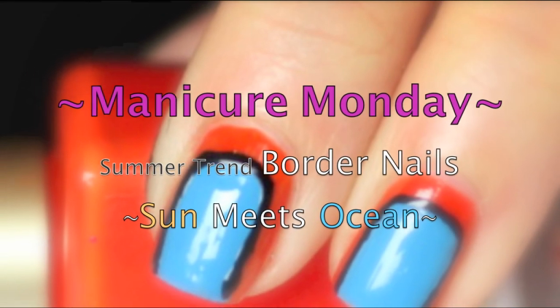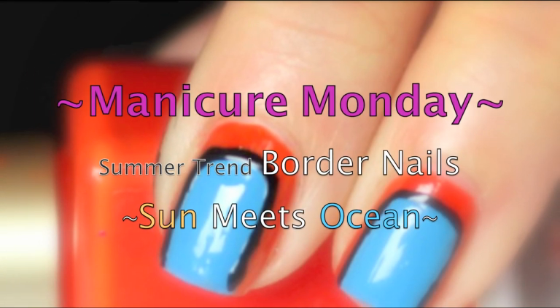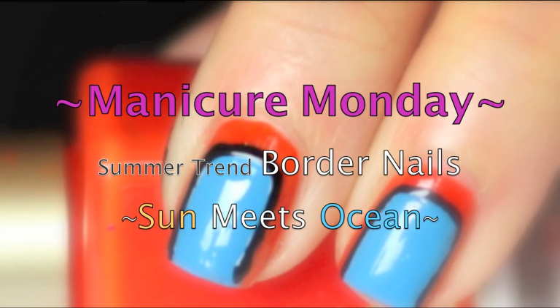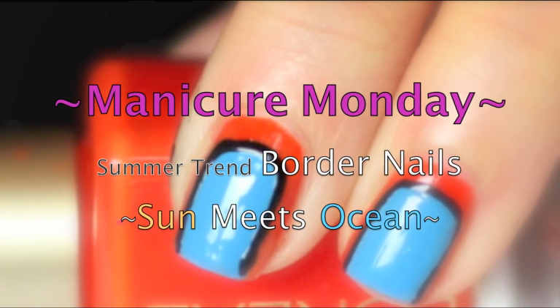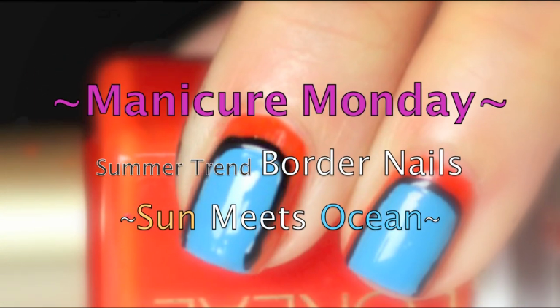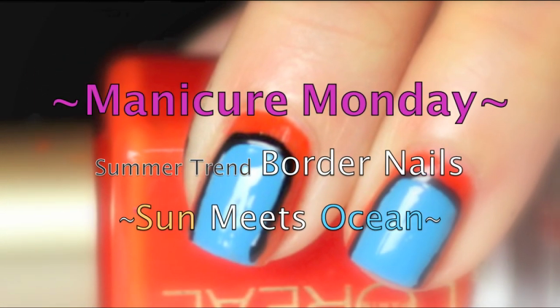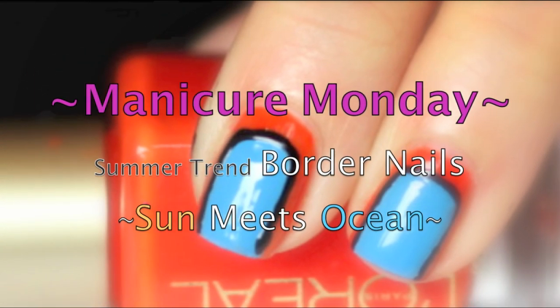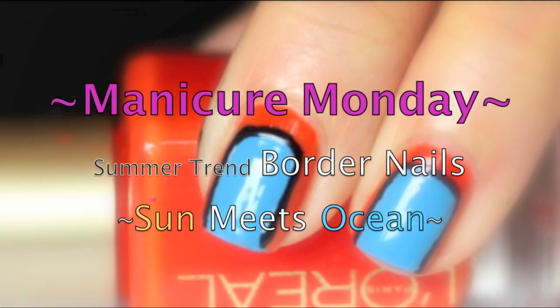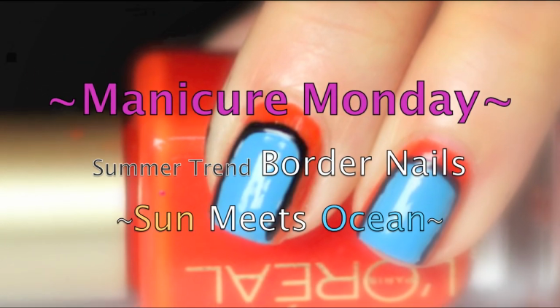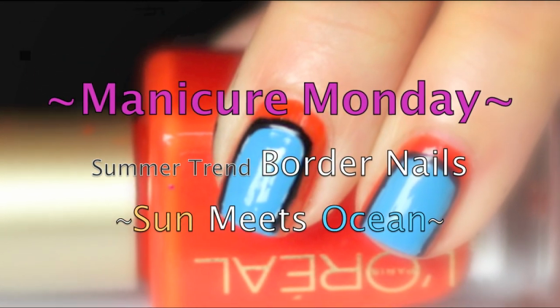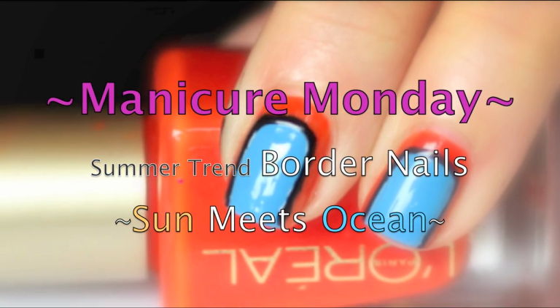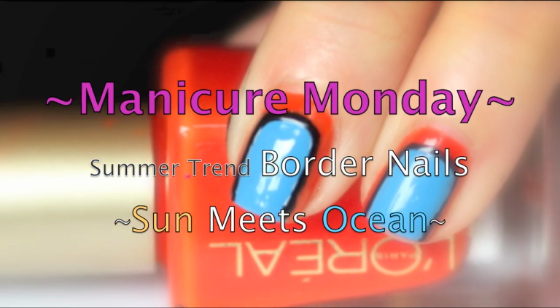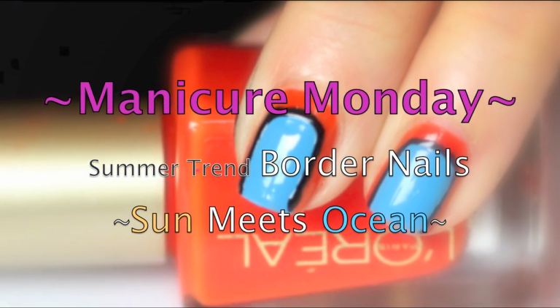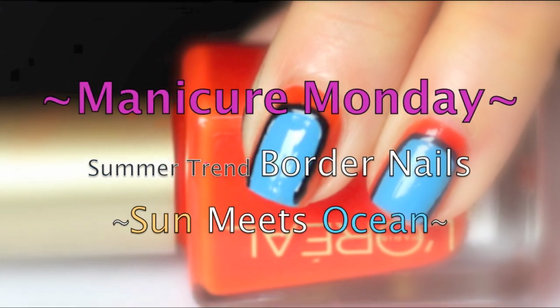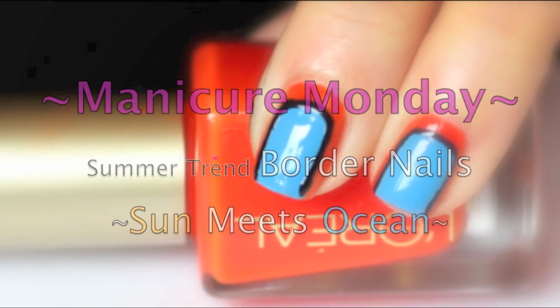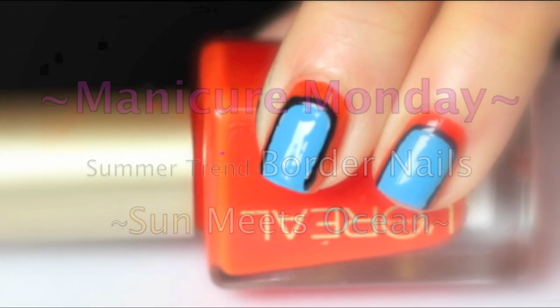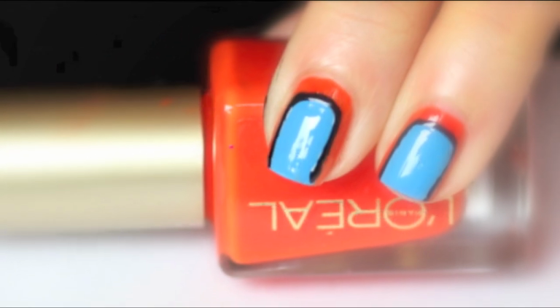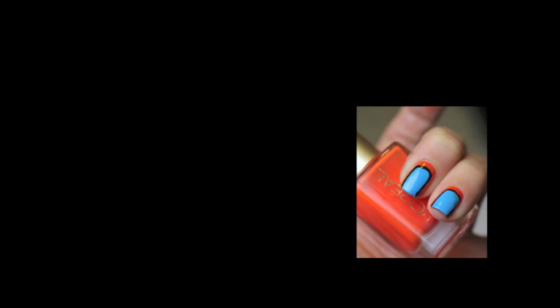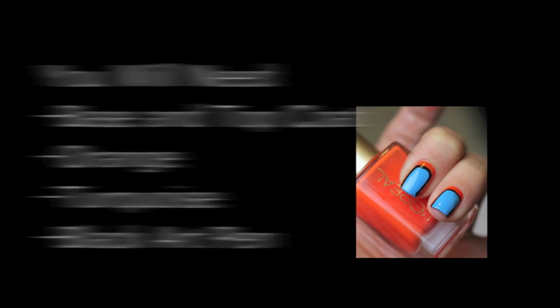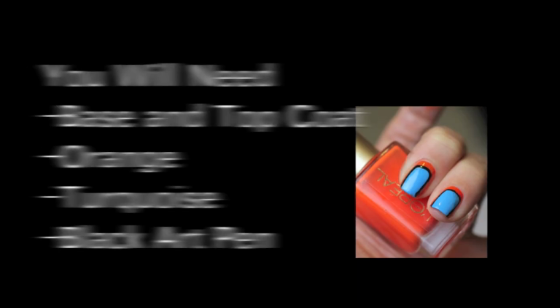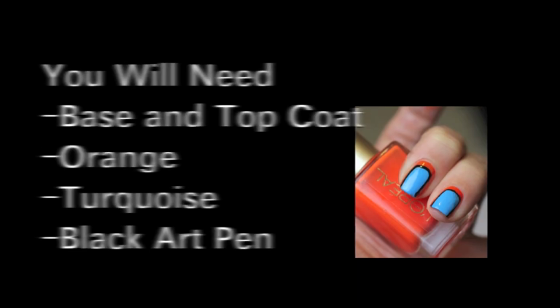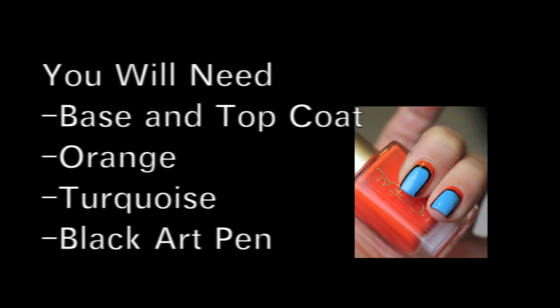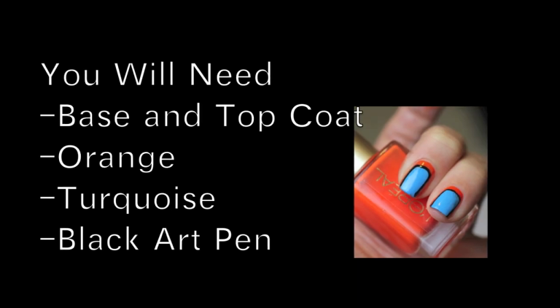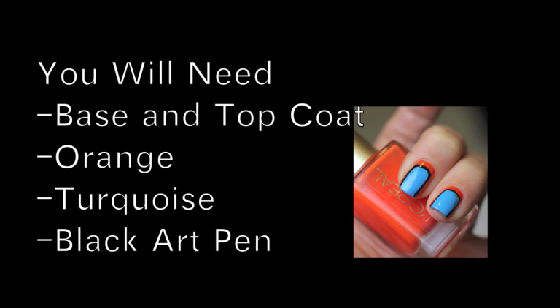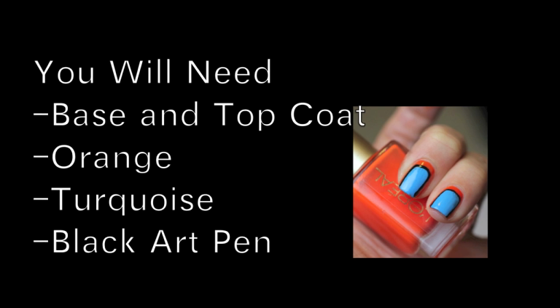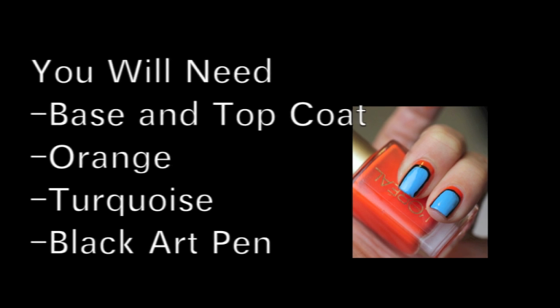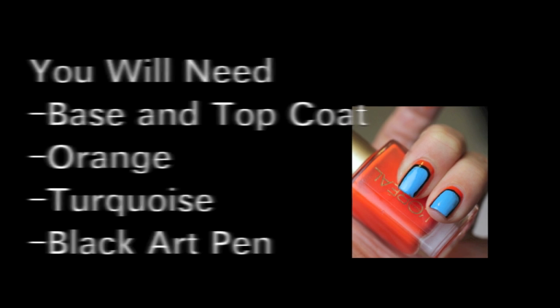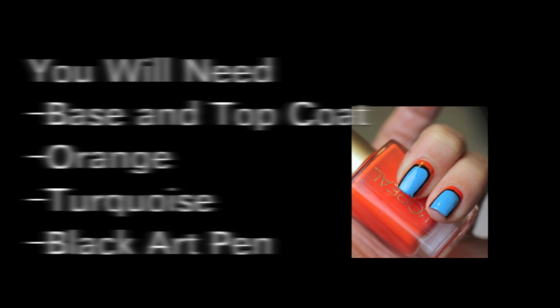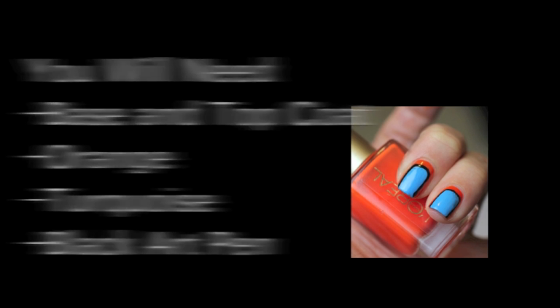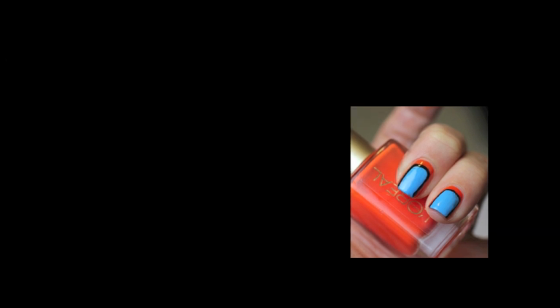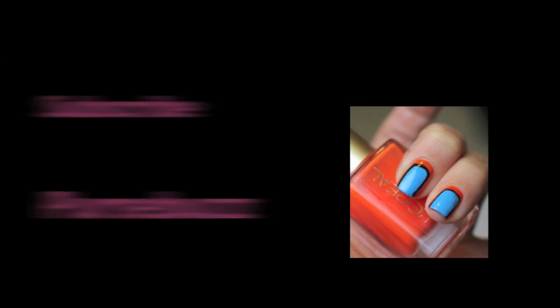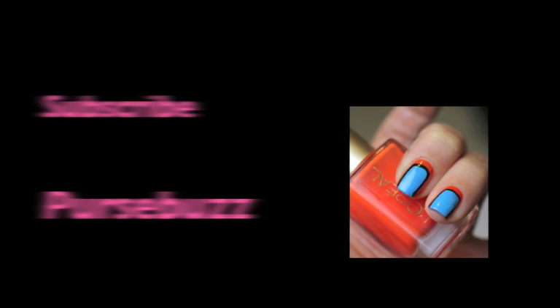Hey guys, it's Elisa and today I'm going to show you a summer trend called border nails, and this look is called Sun Meets Ocean.